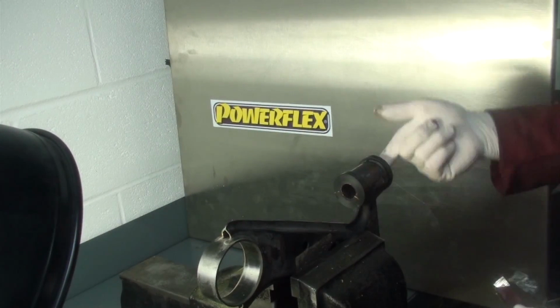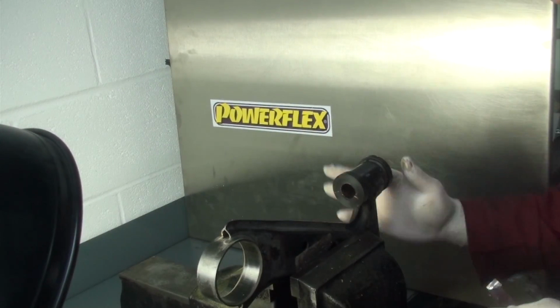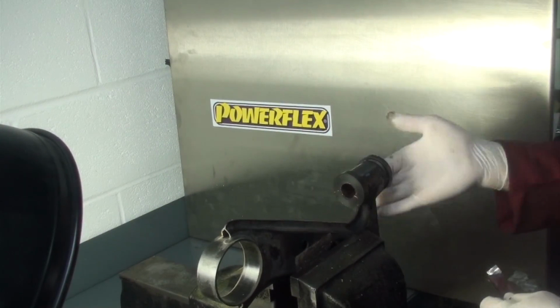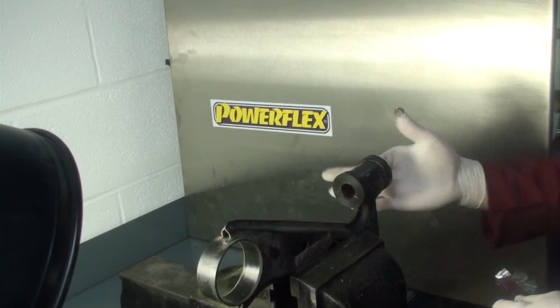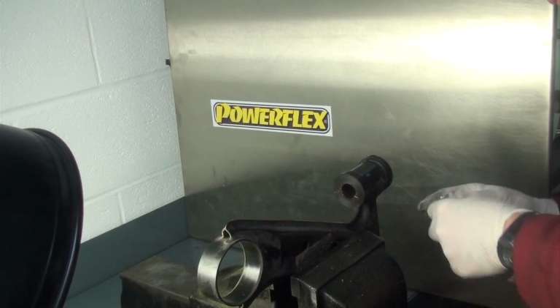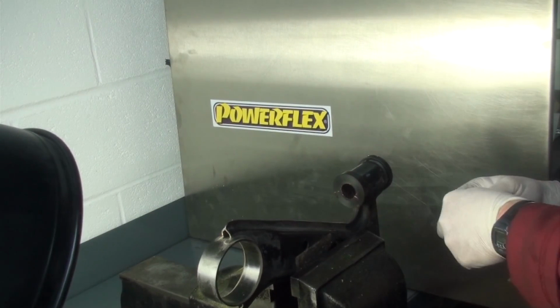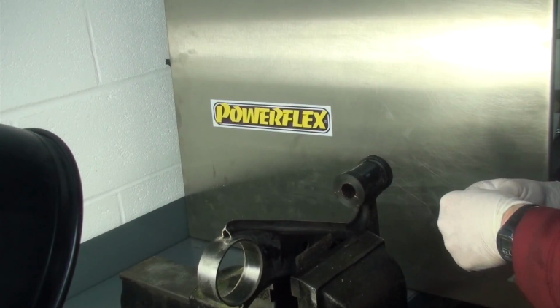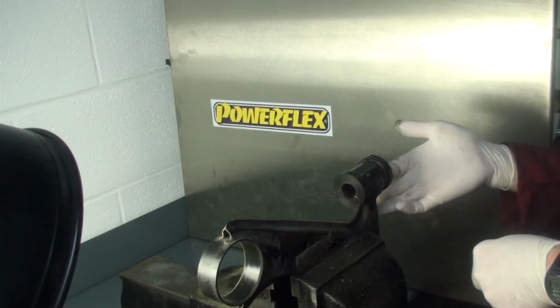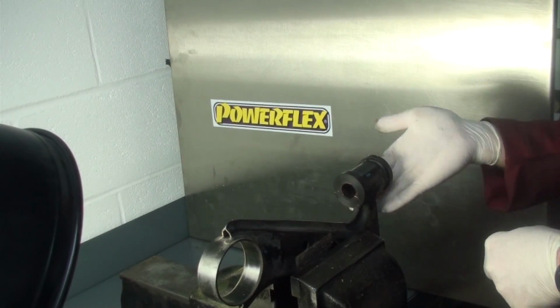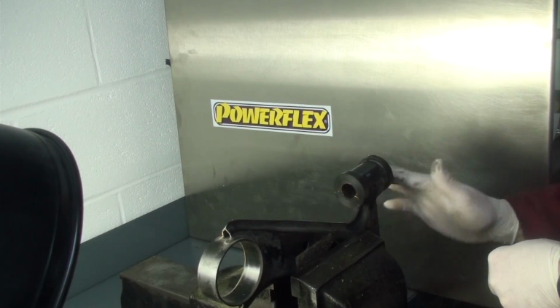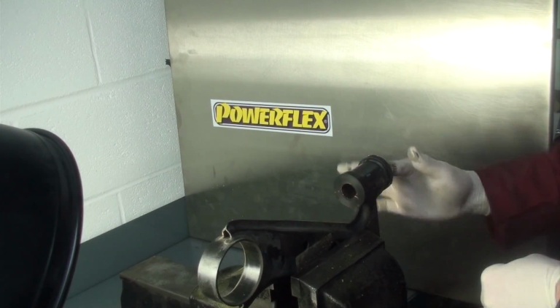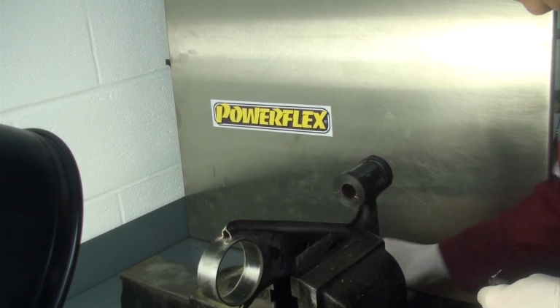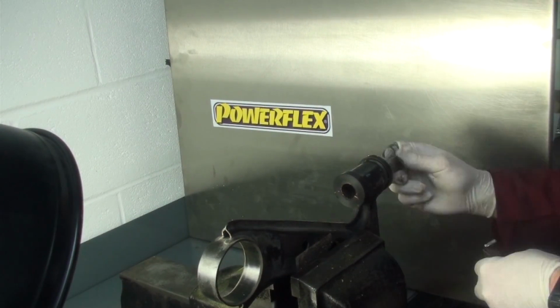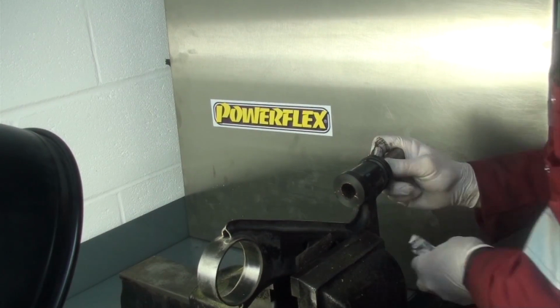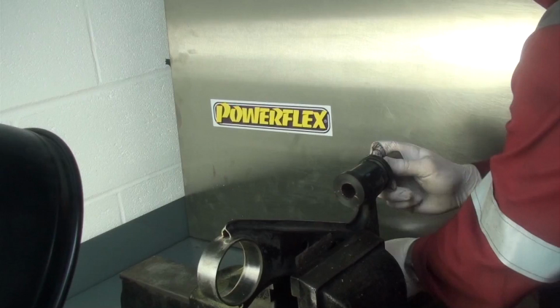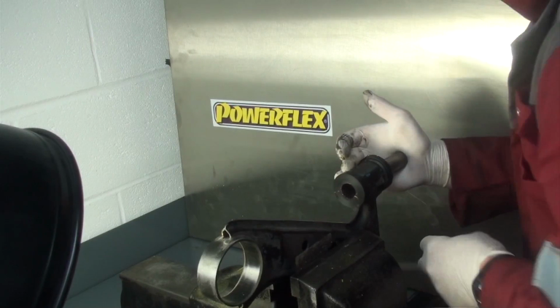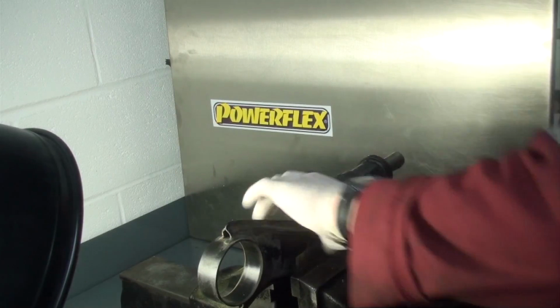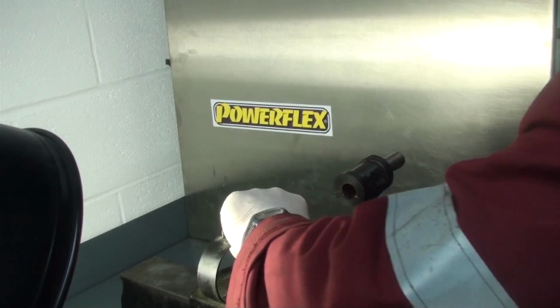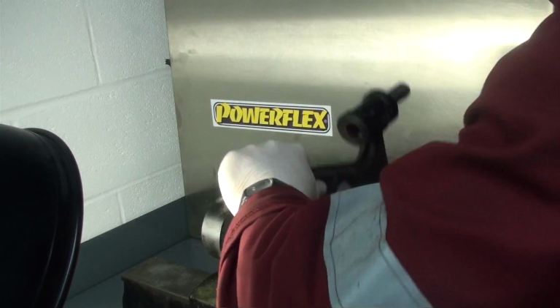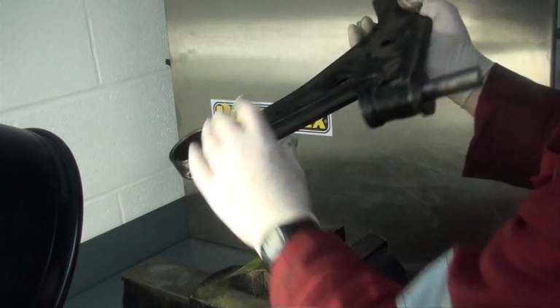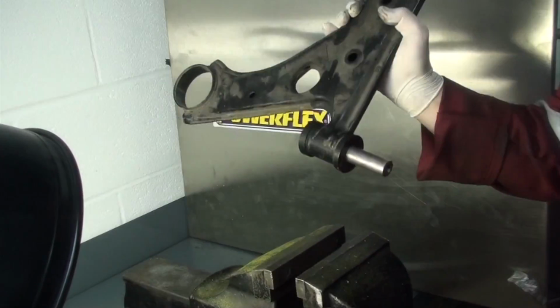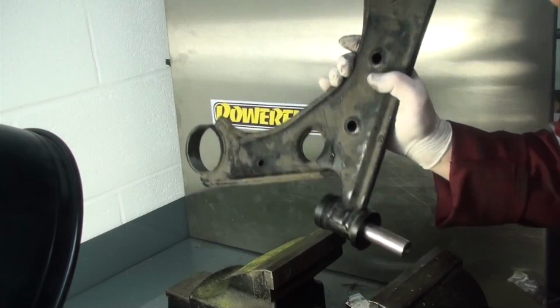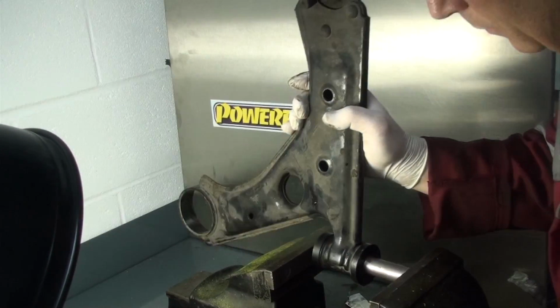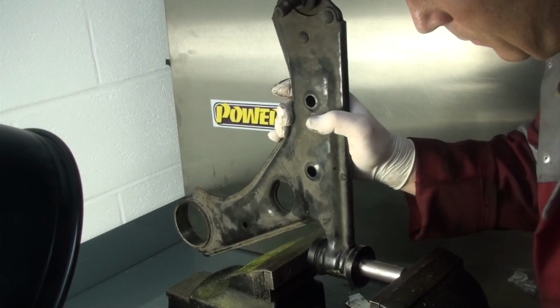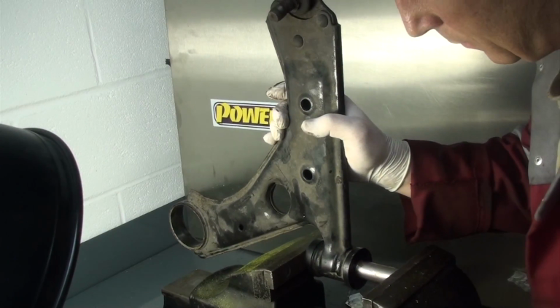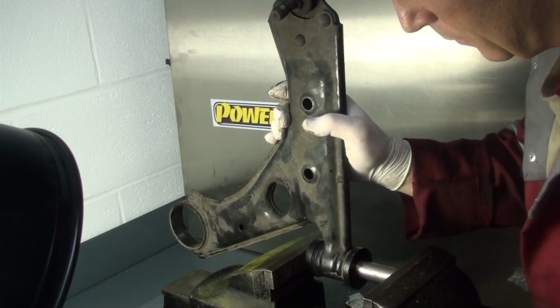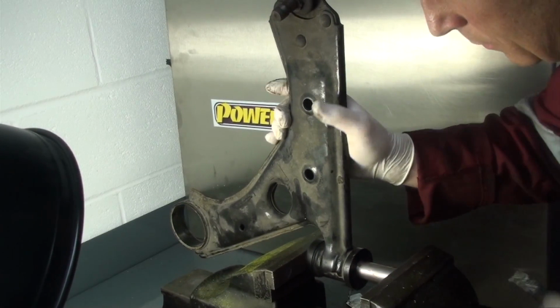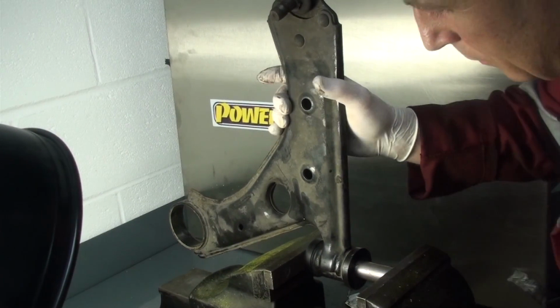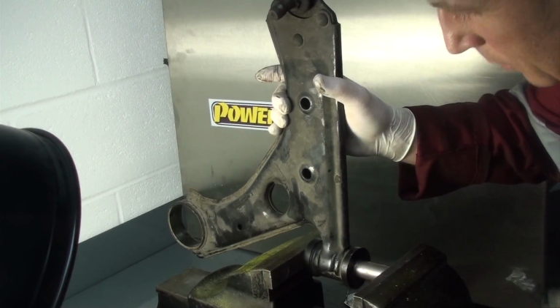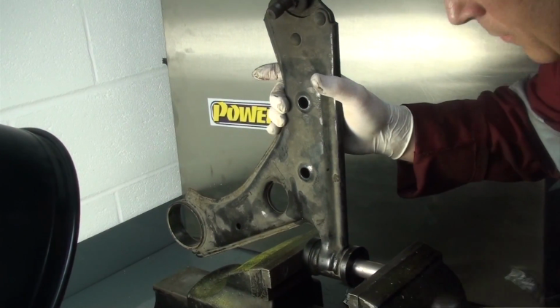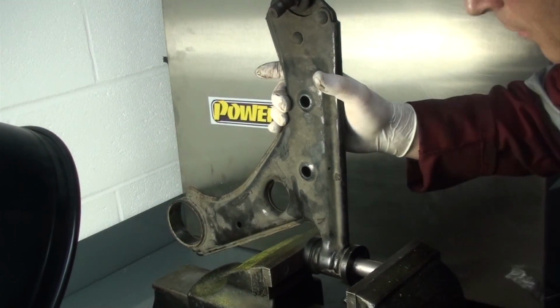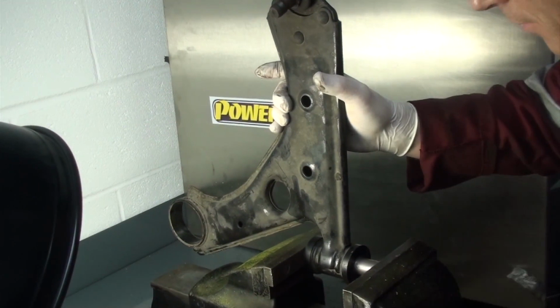Apply some of the supplied grease to the bore of the bush and to the sleeve, then push the sleeve into the bush.